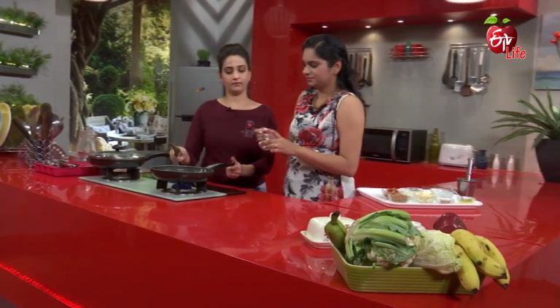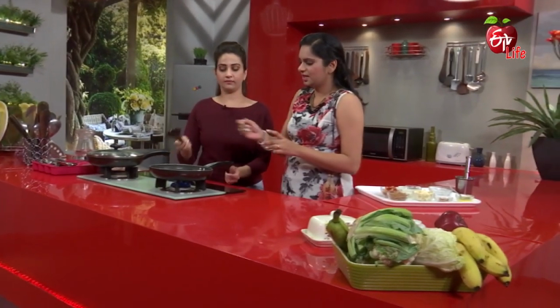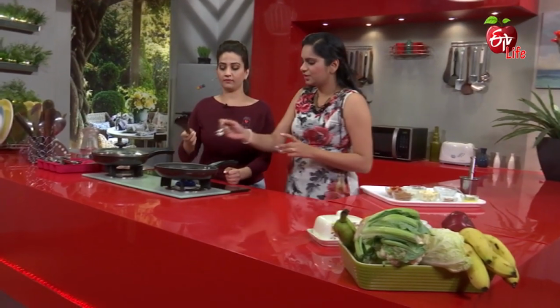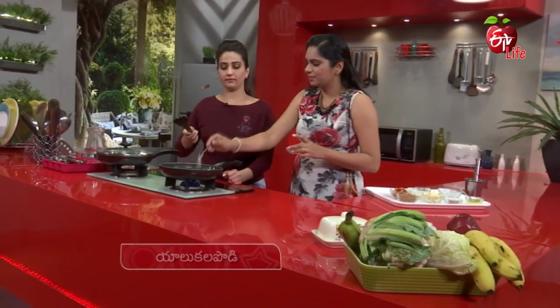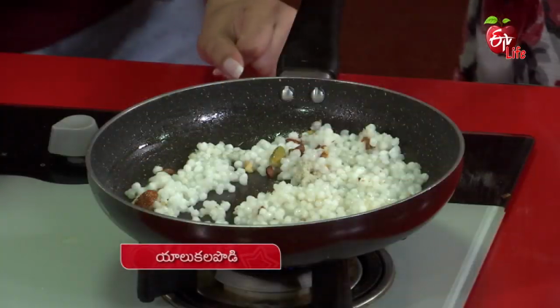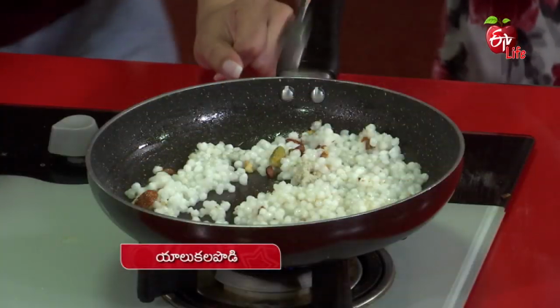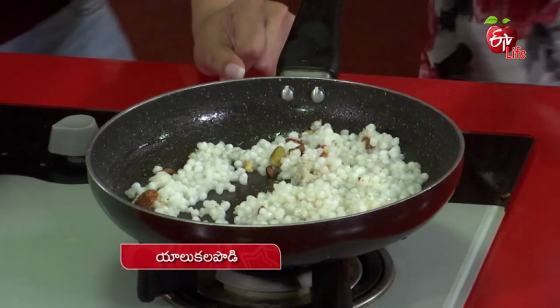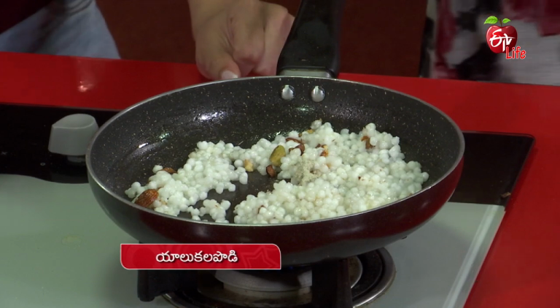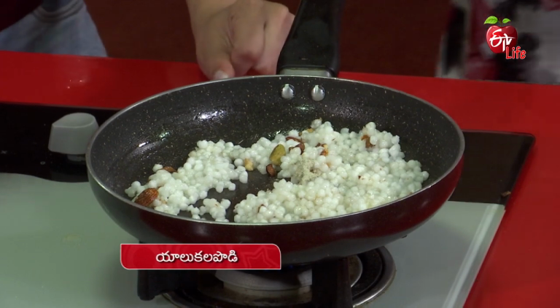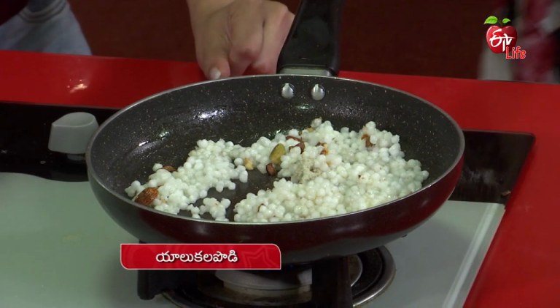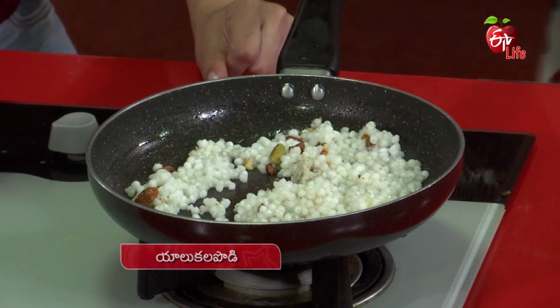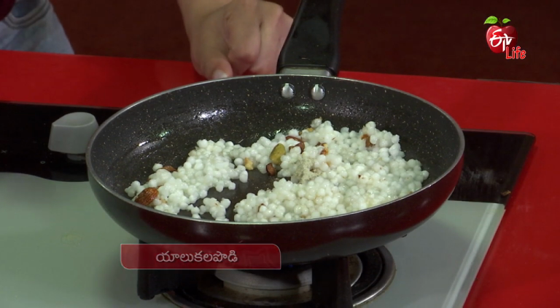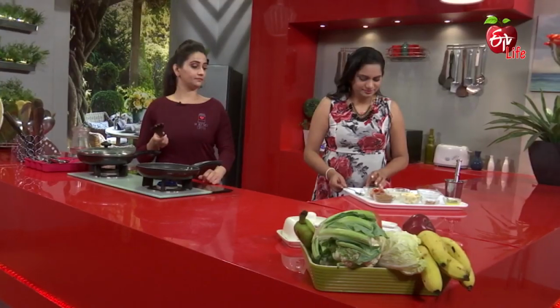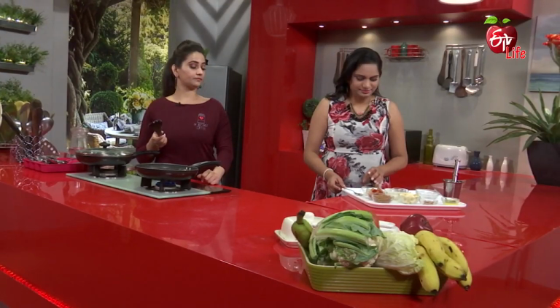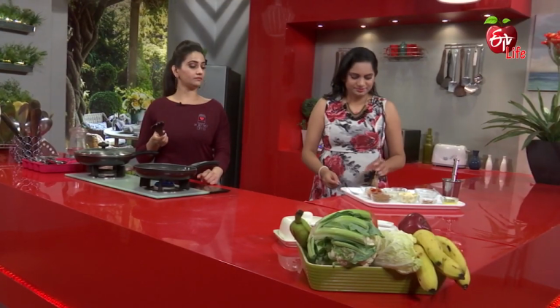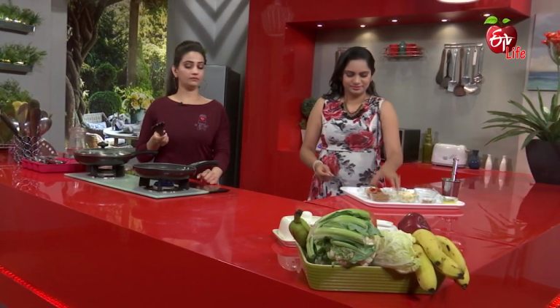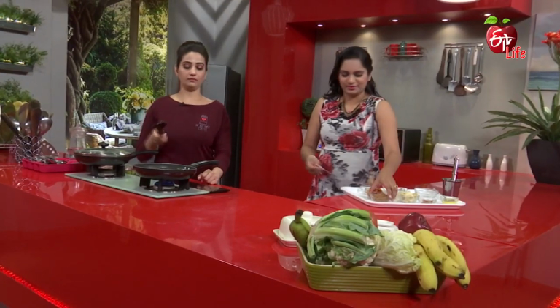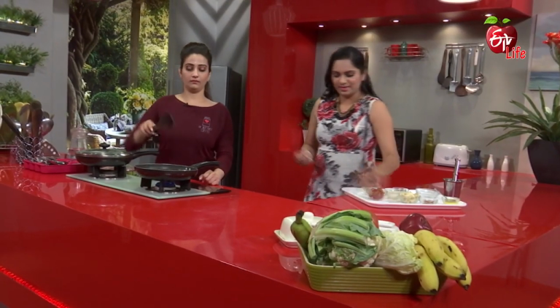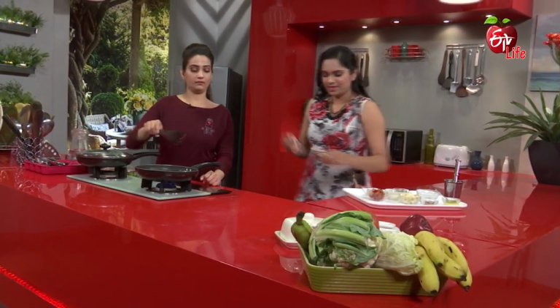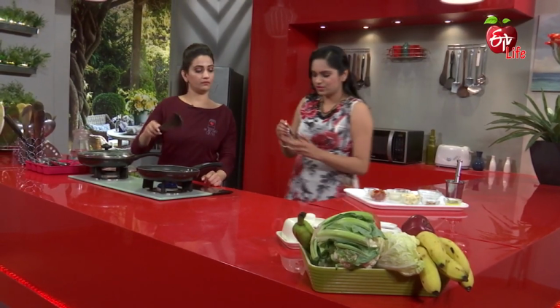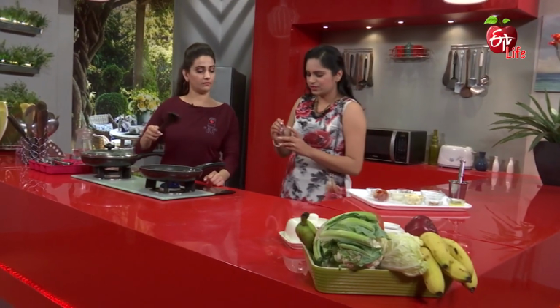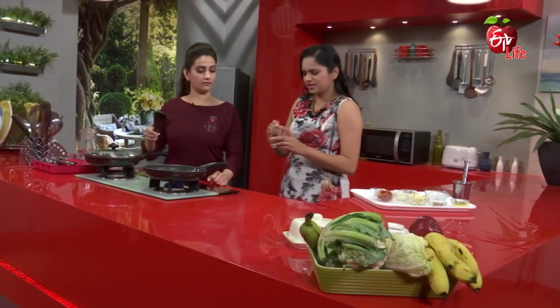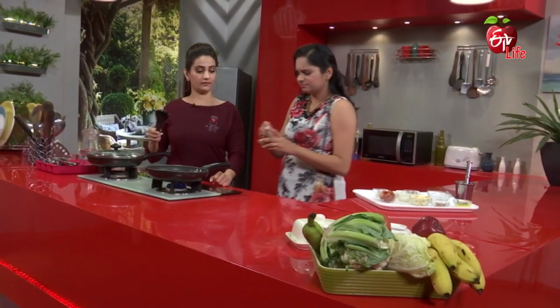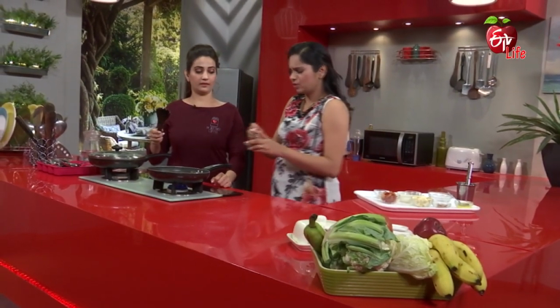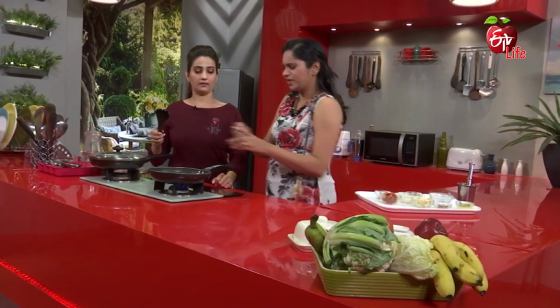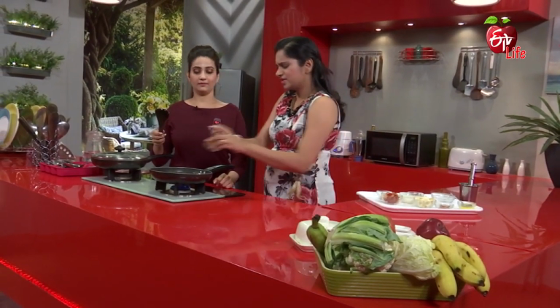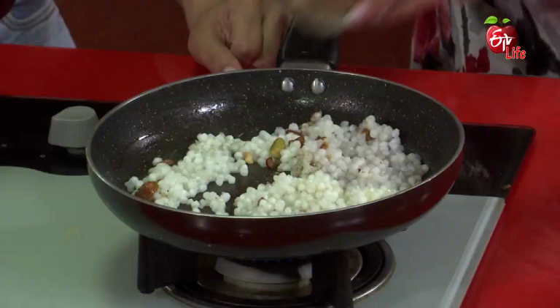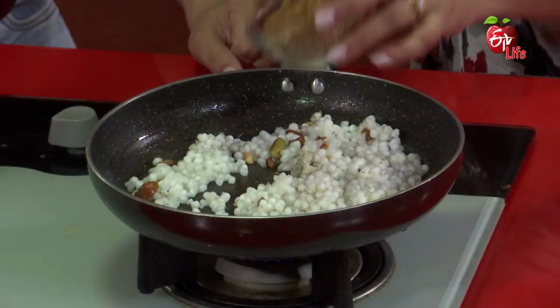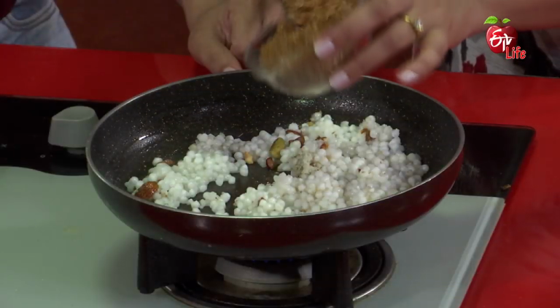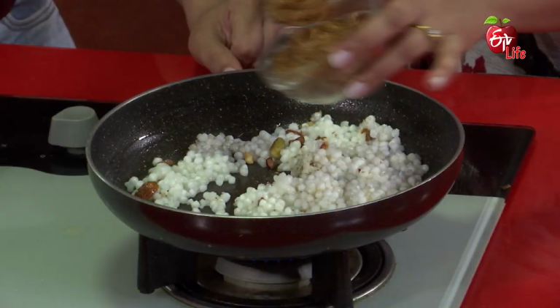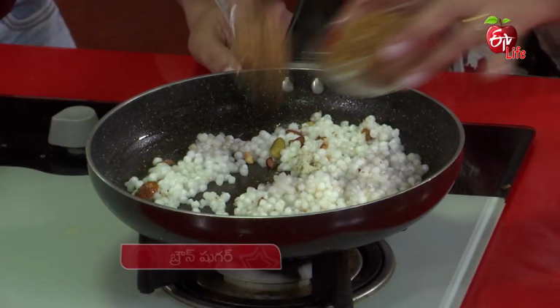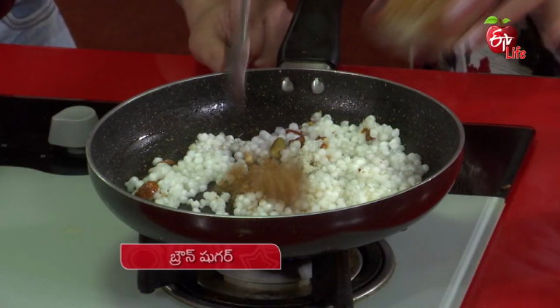Let's put the garlic. Brown sugar. Okay, we'll add a spoon. That's right.